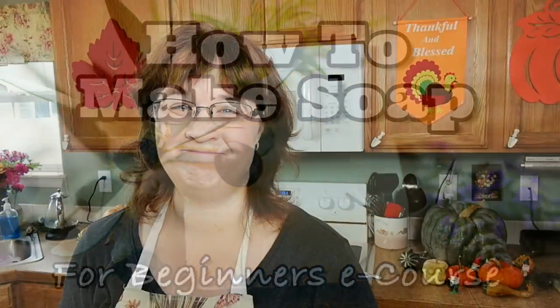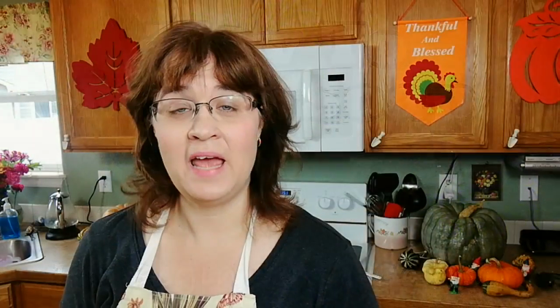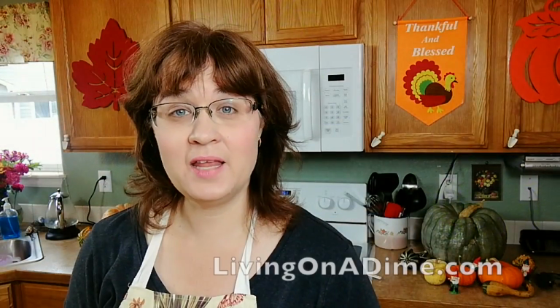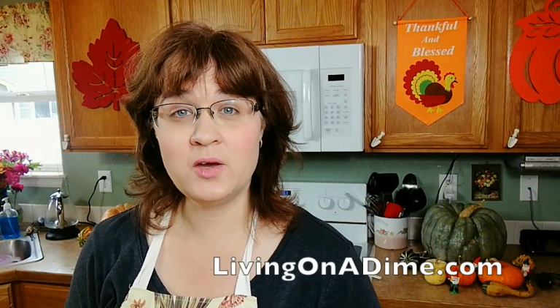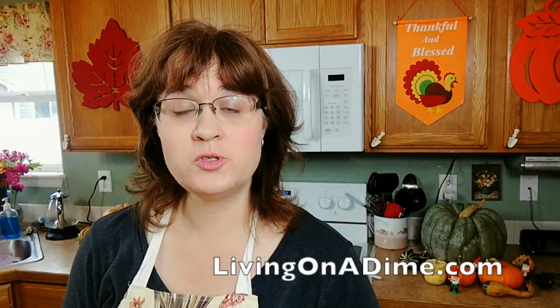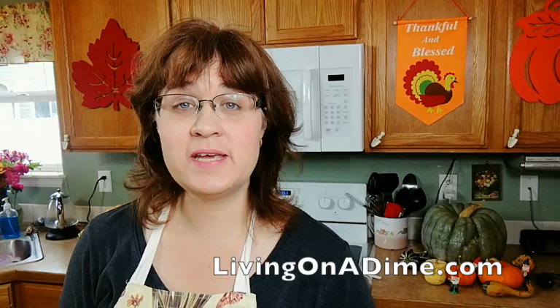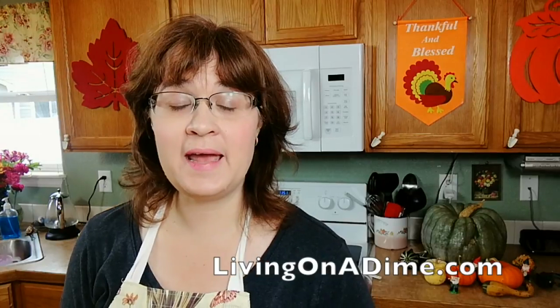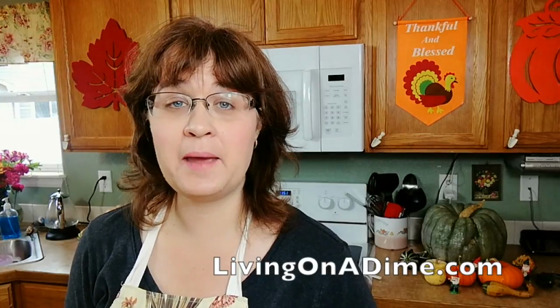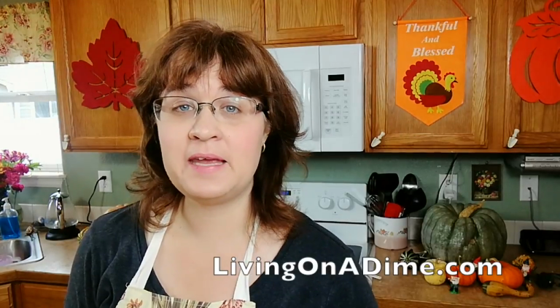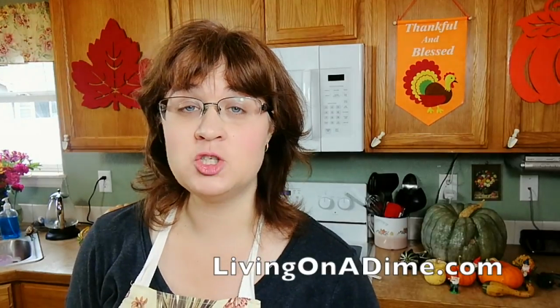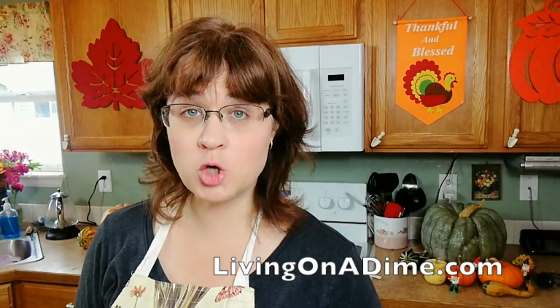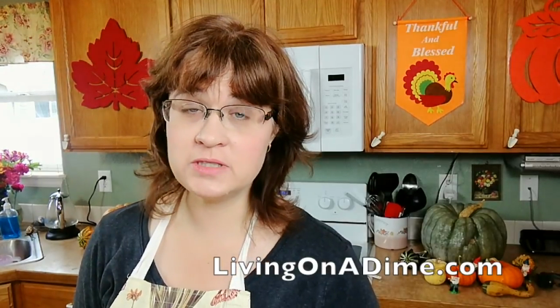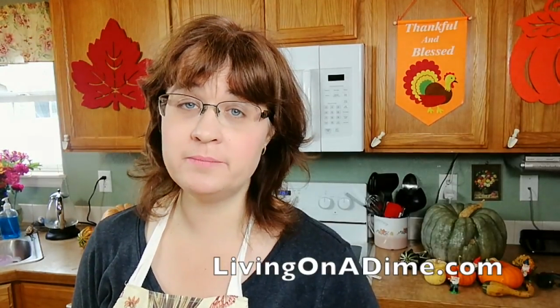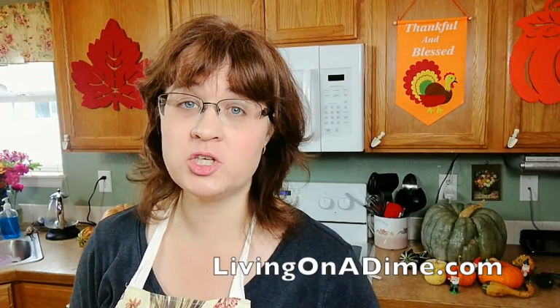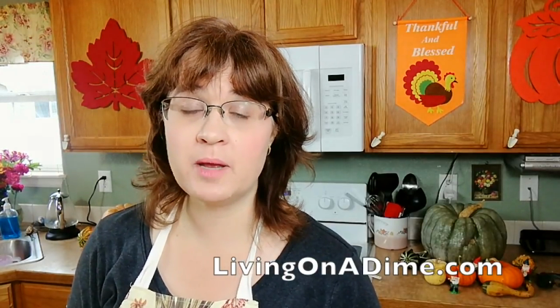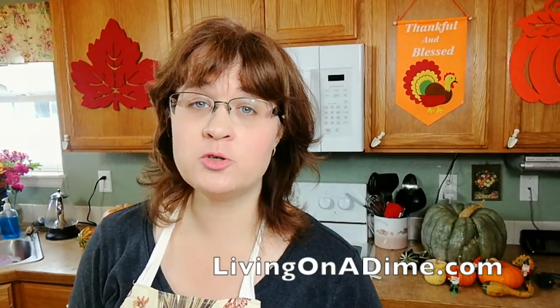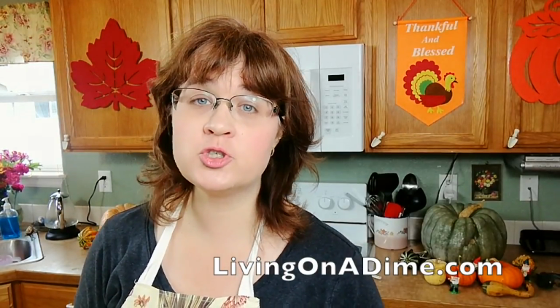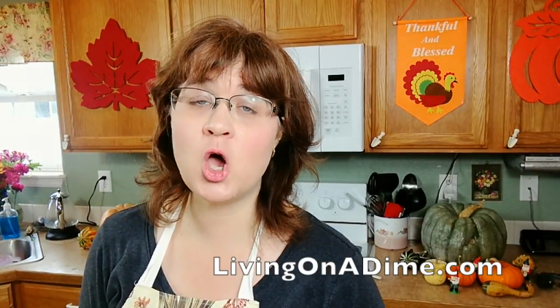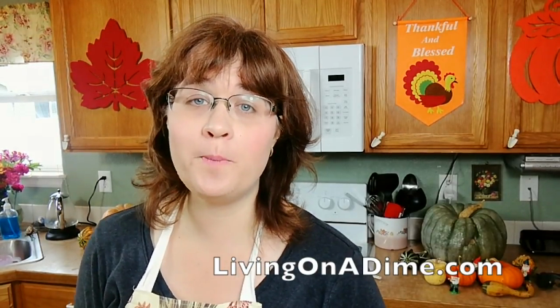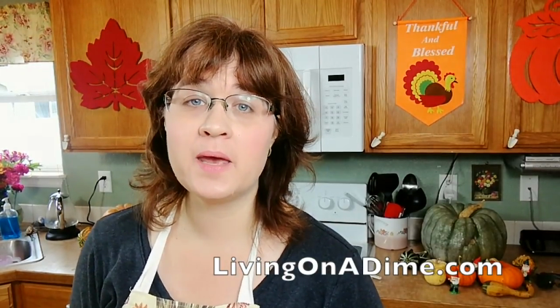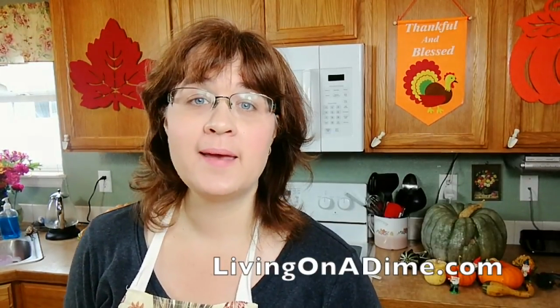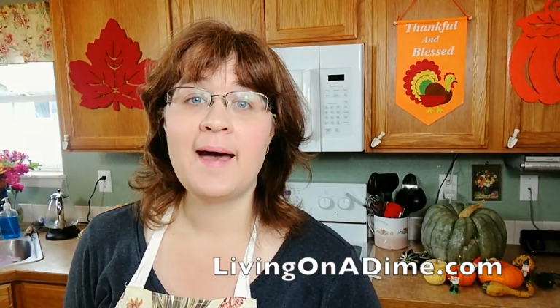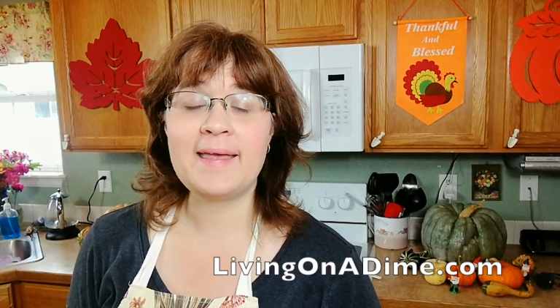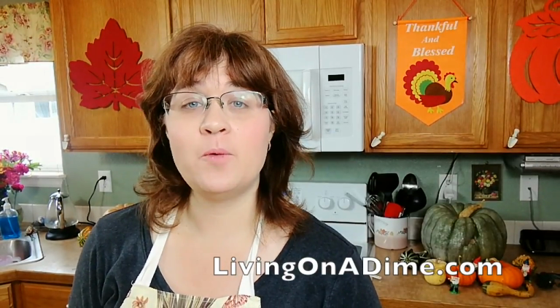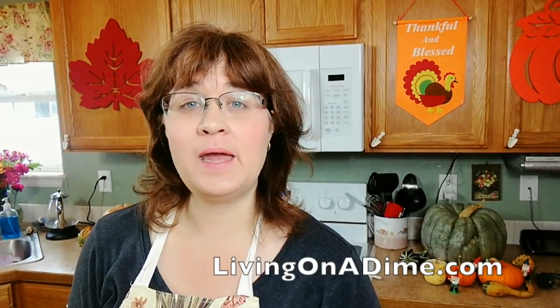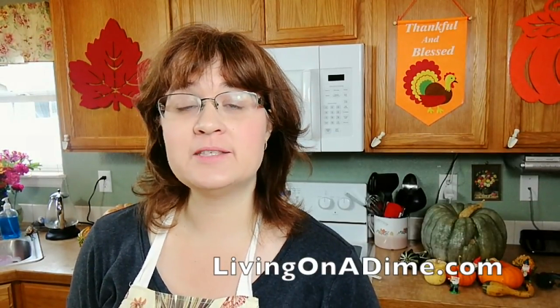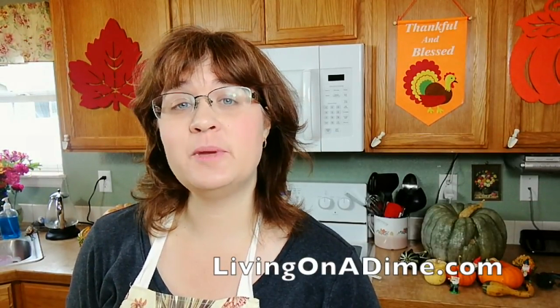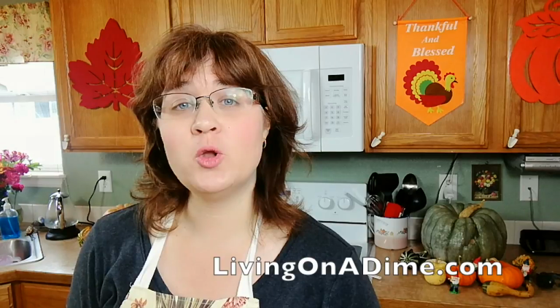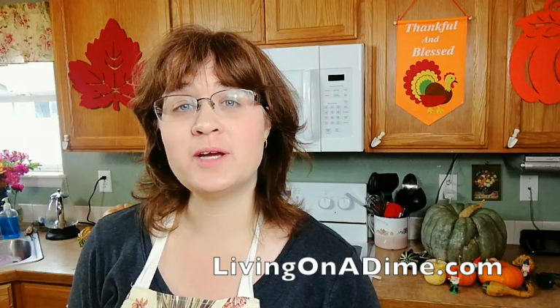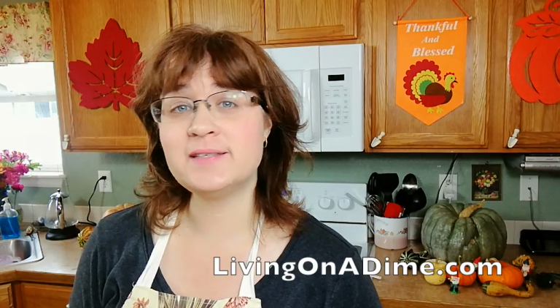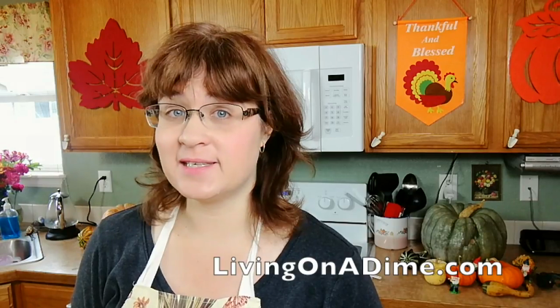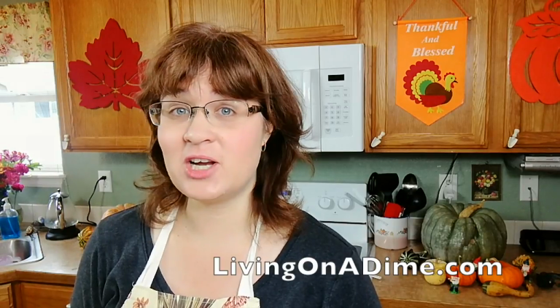Hello! Today I am making toasted marshmallow soap. I can't wait. This is going to be cold processed. Let's get started.